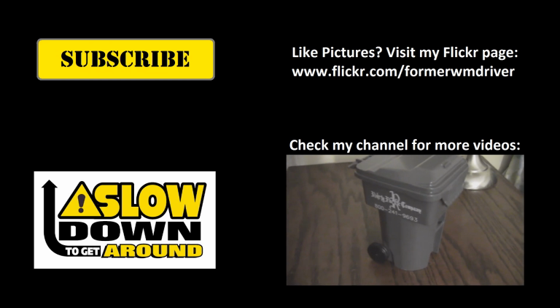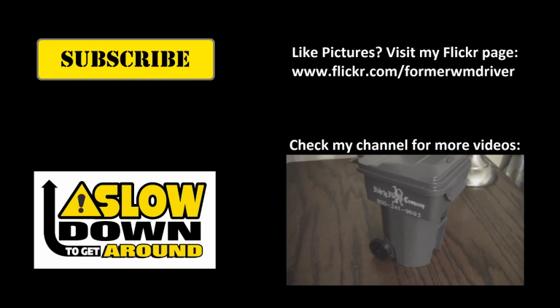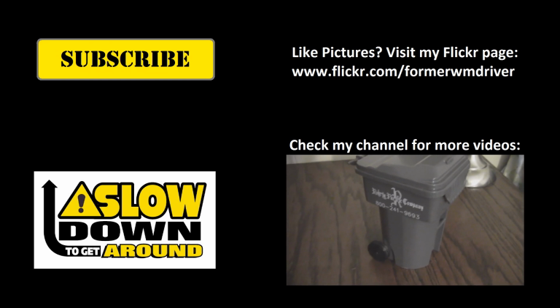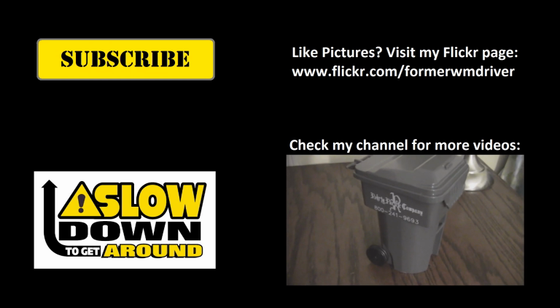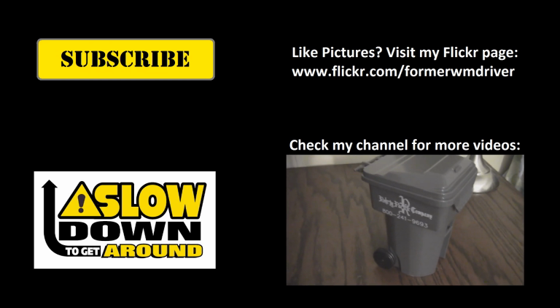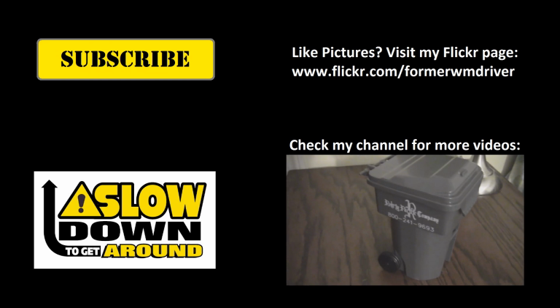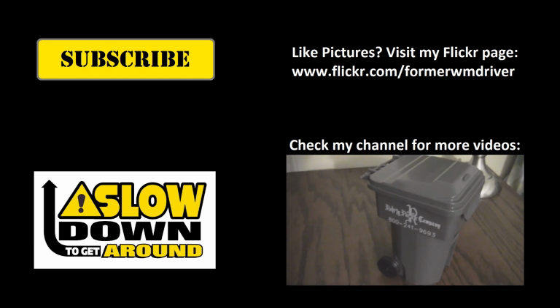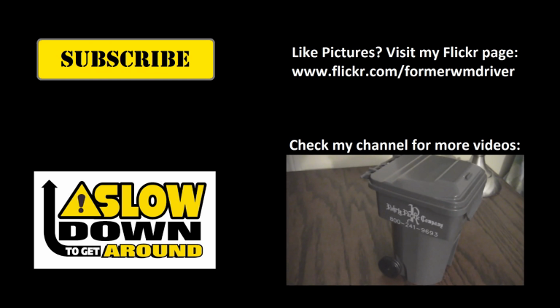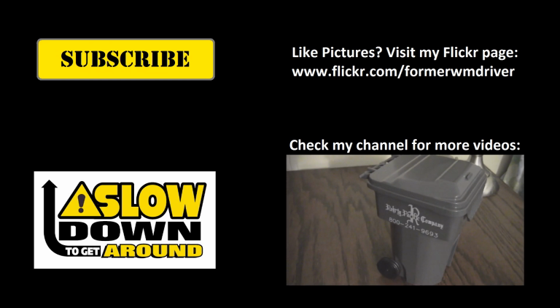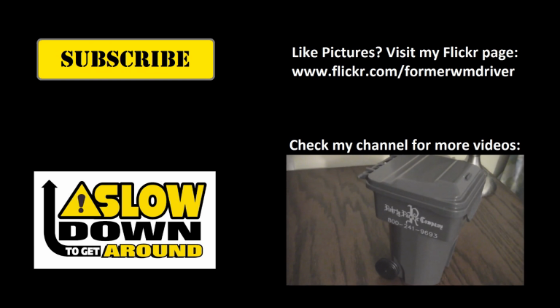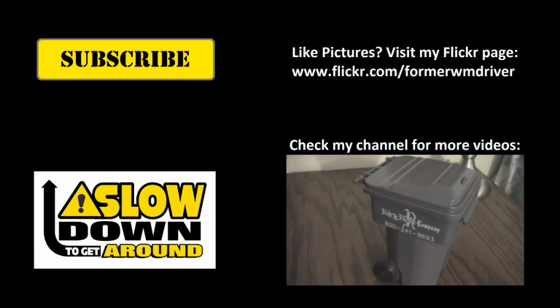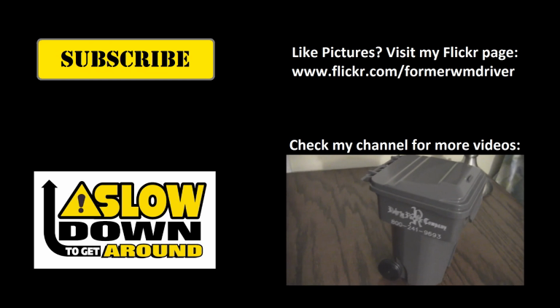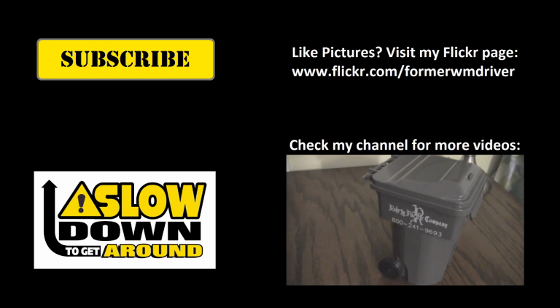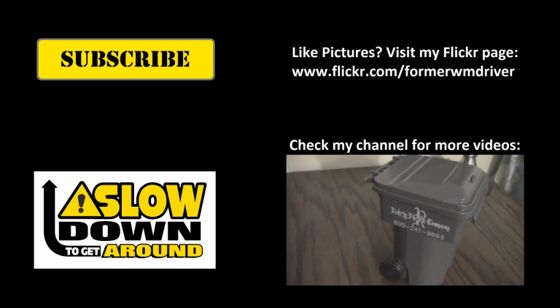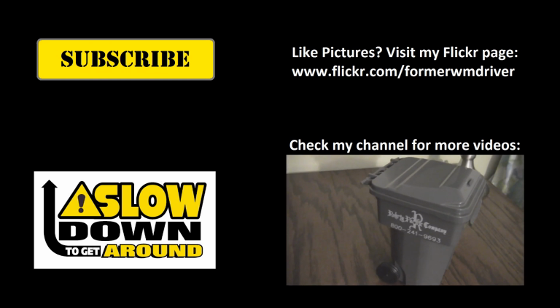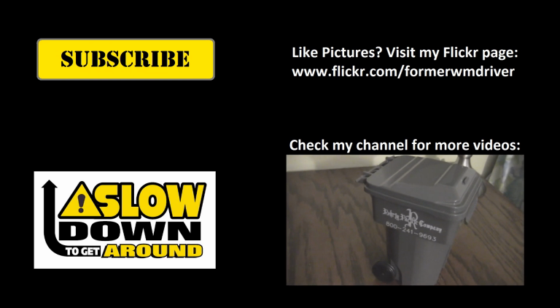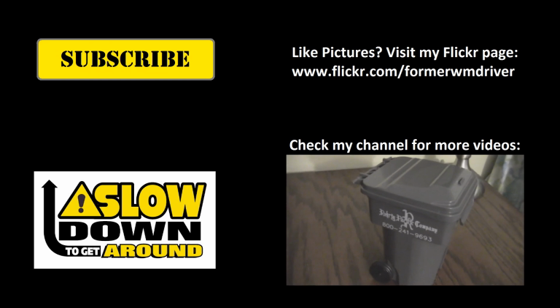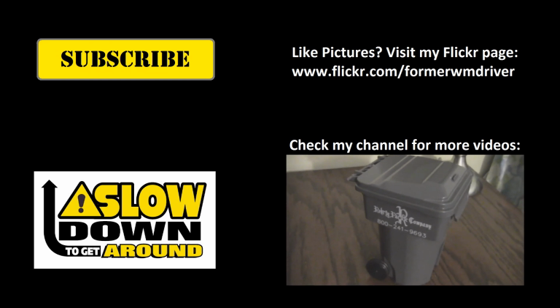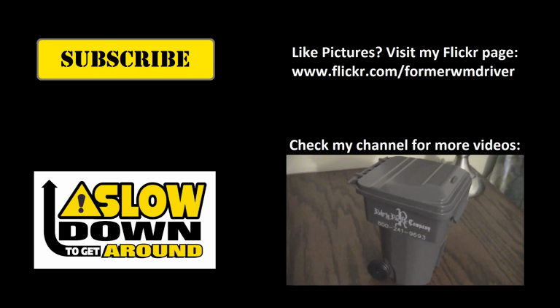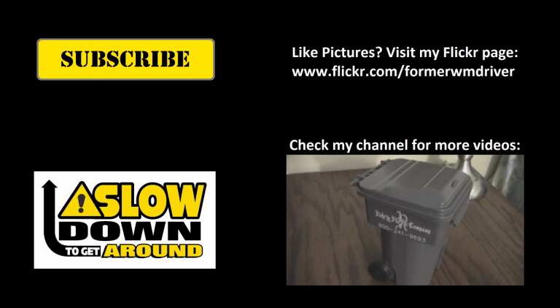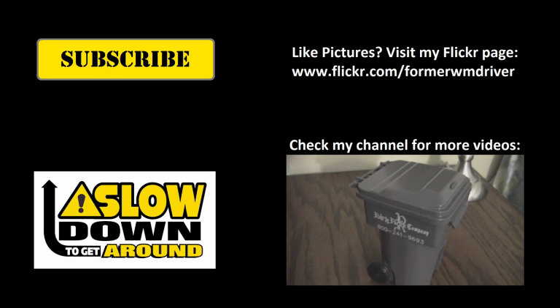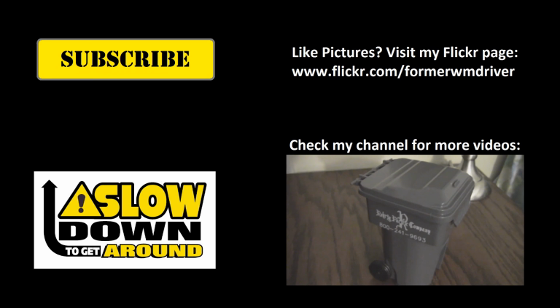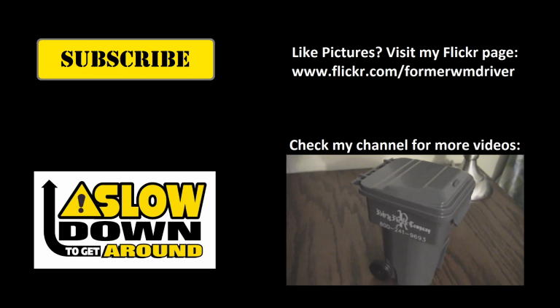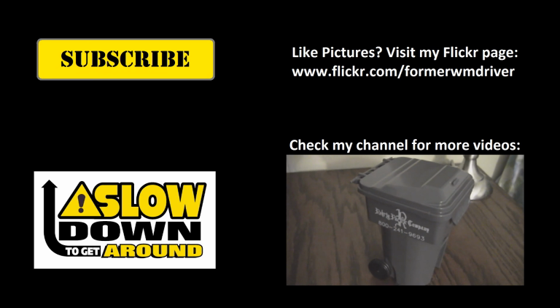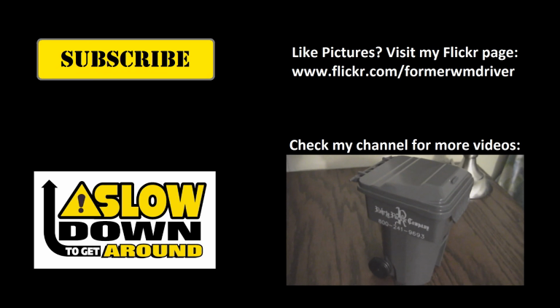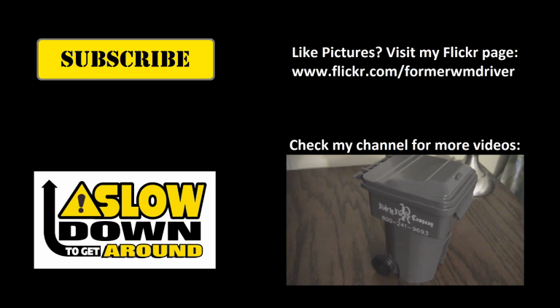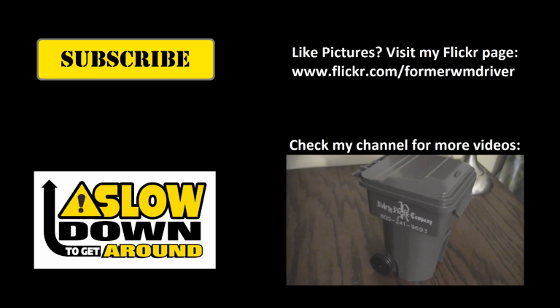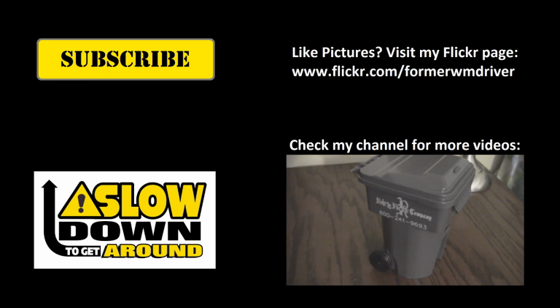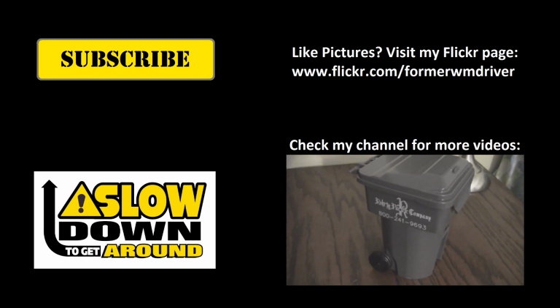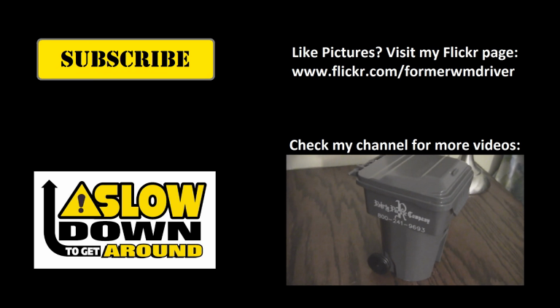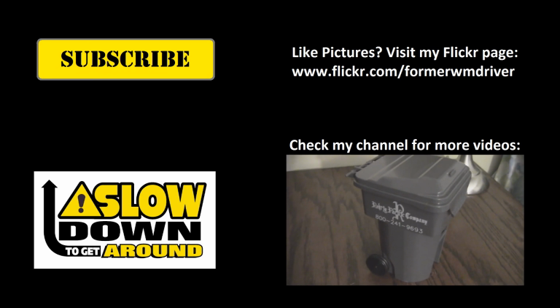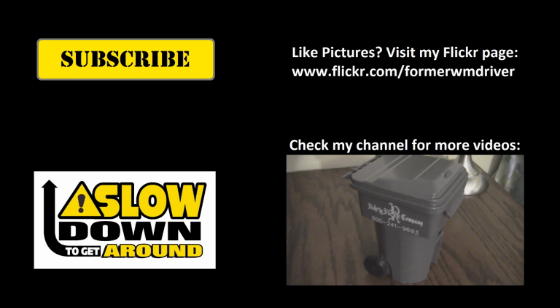I just want to give a huge thank you to Eddie at Green Earth Sanitation for sending me this little rear rig.